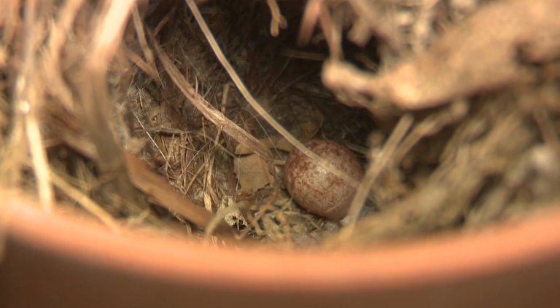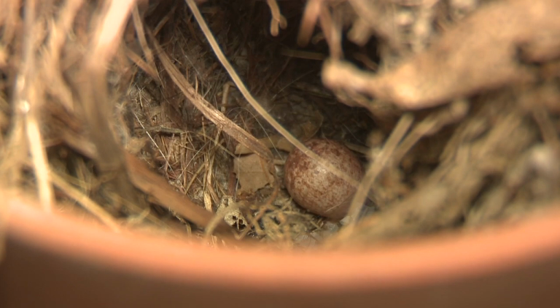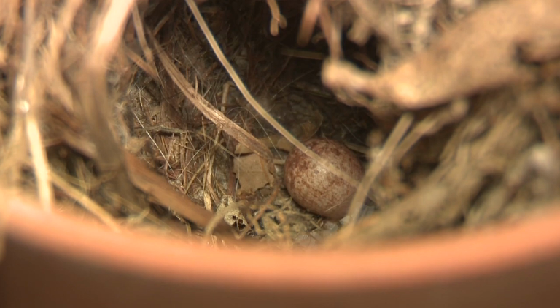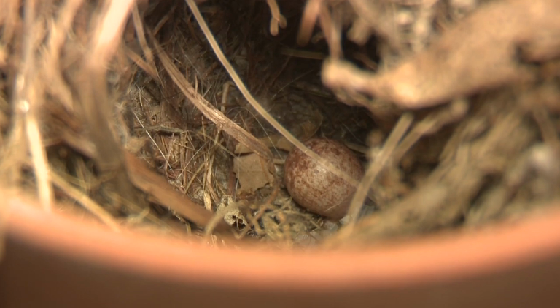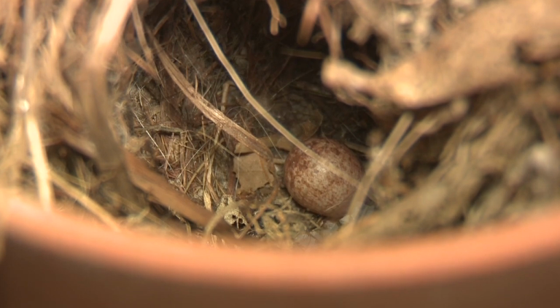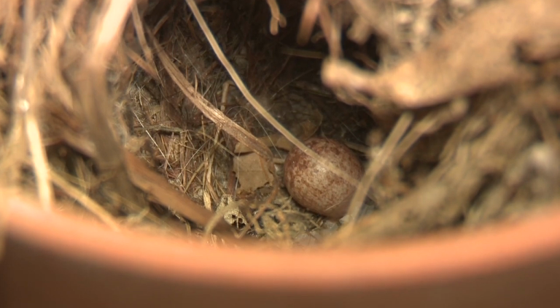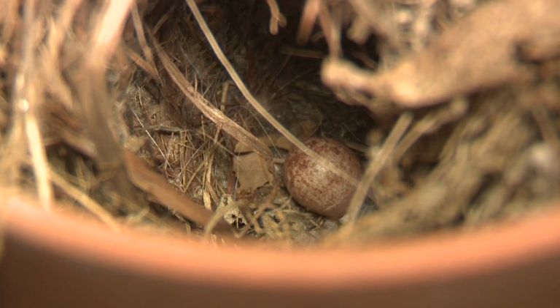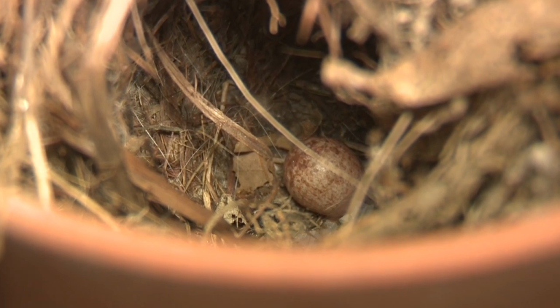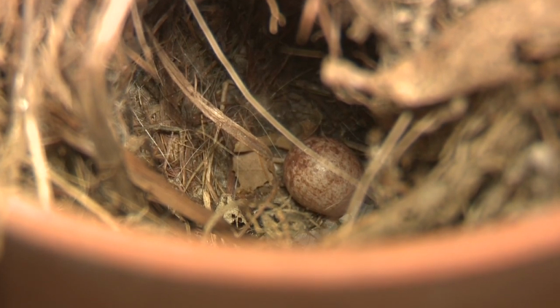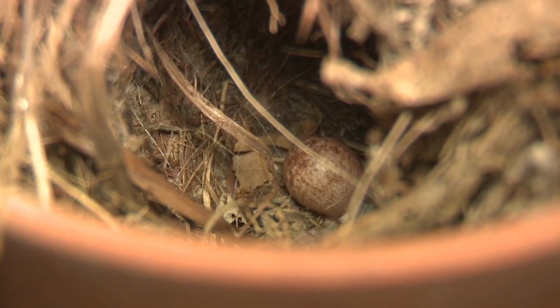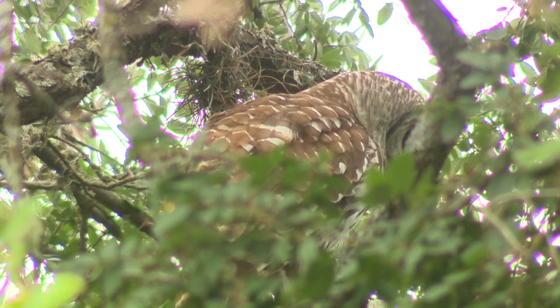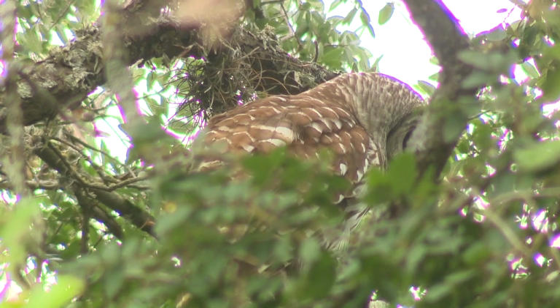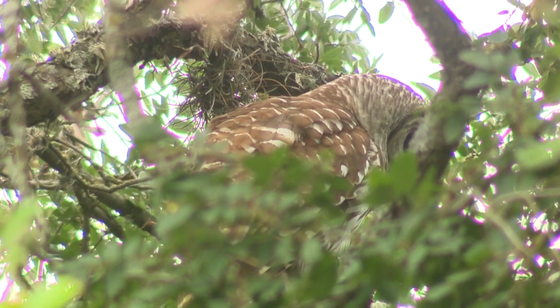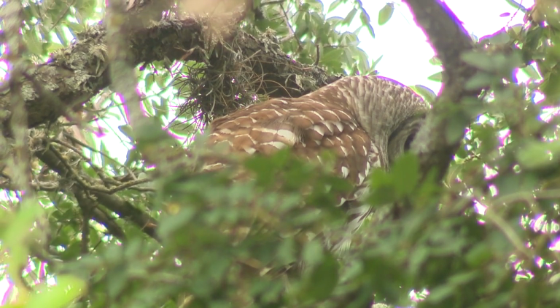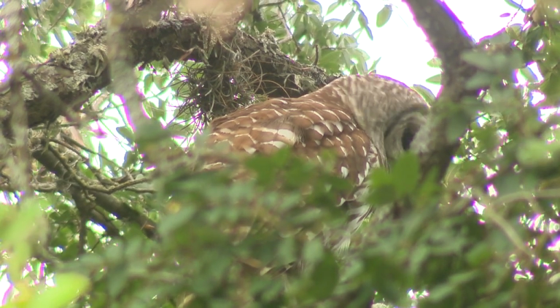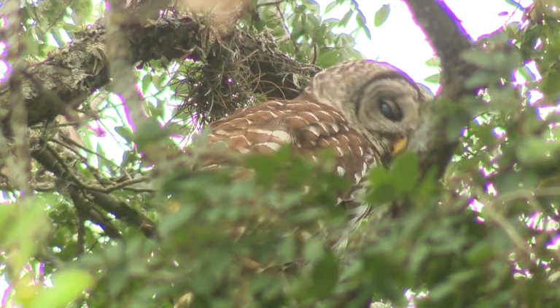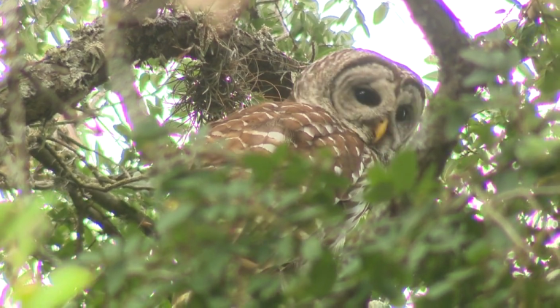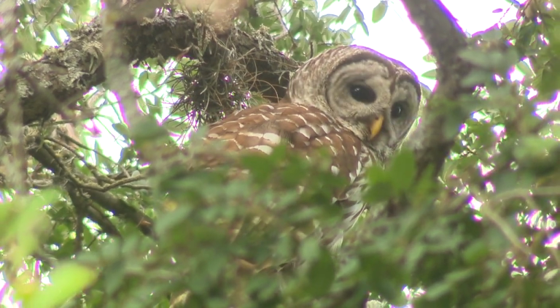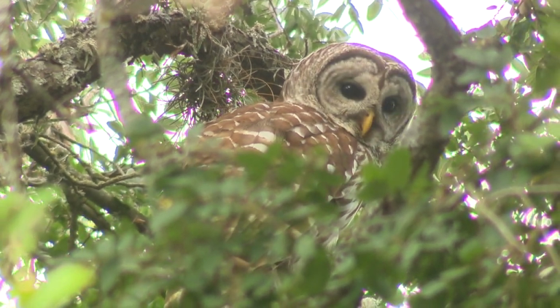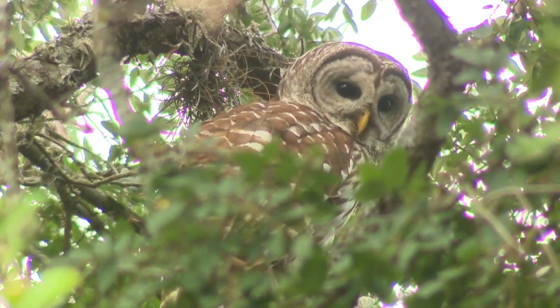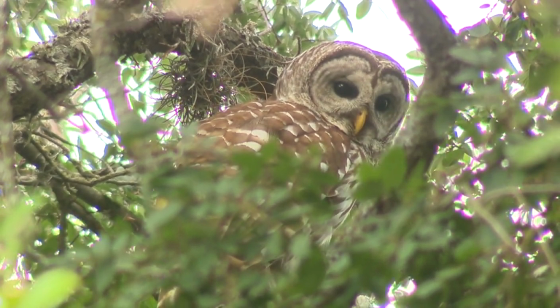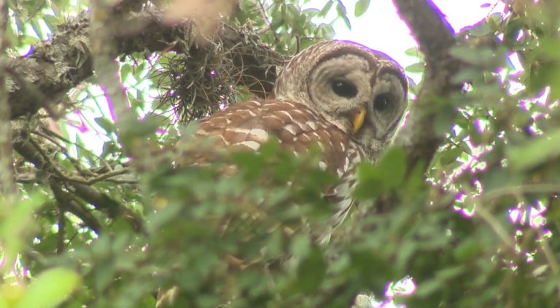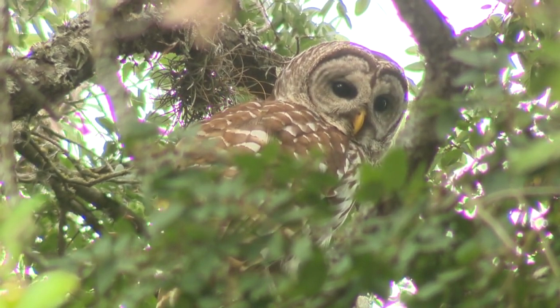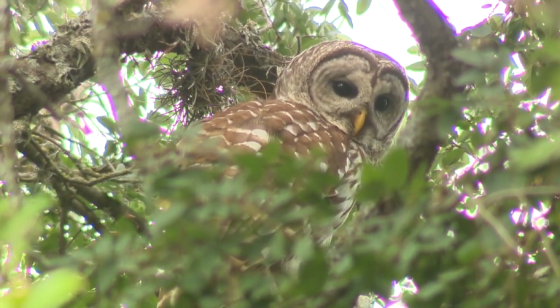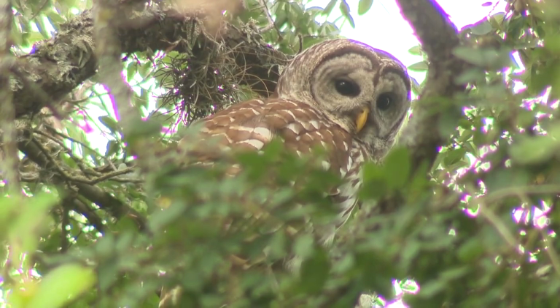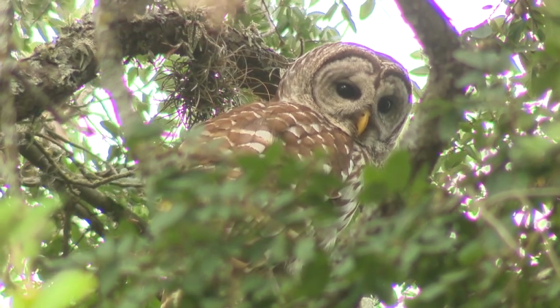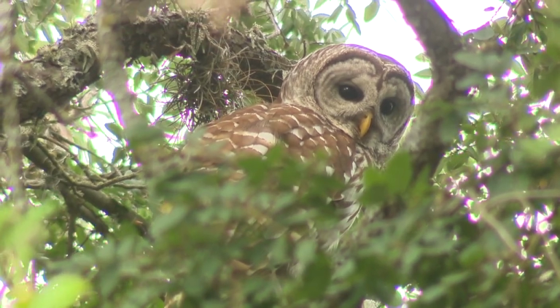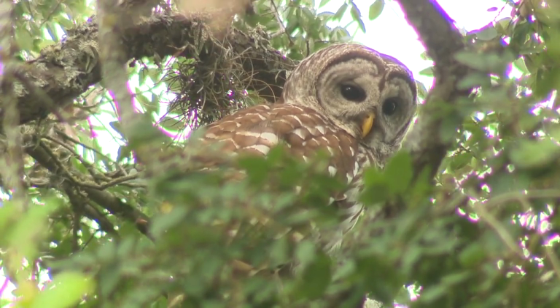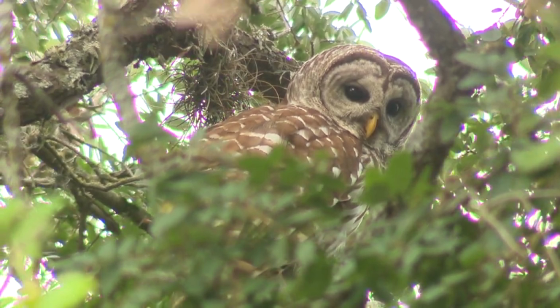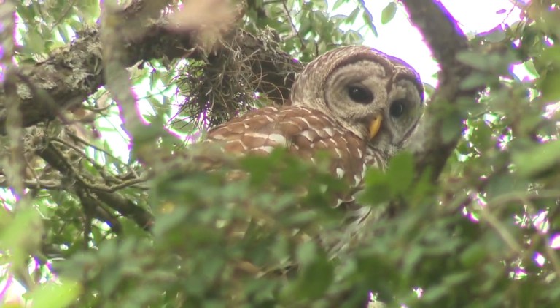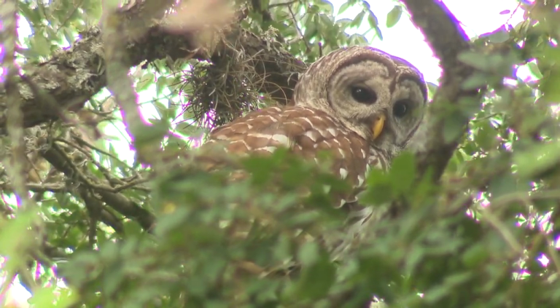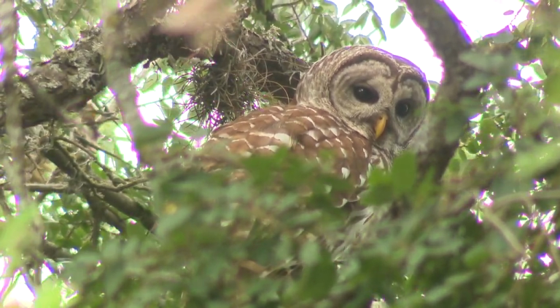Sadly, the fourth egg never hatched. About a week ago, we saw a barred owl hunting larger birds in the neighborhood.